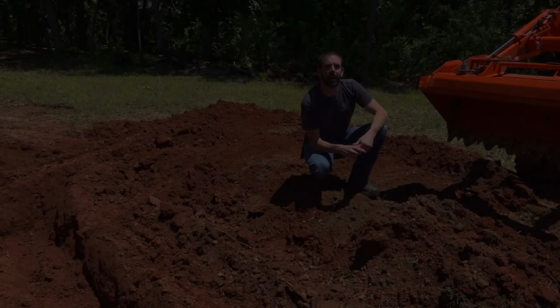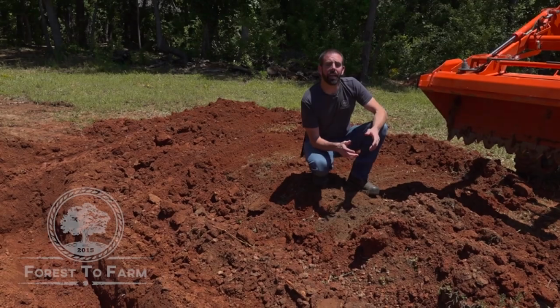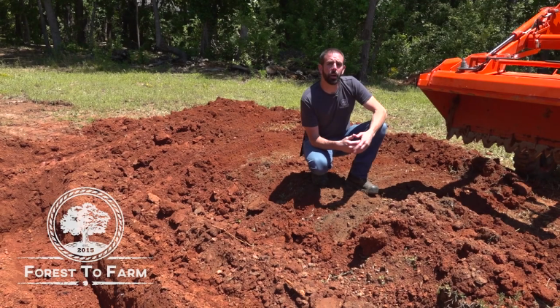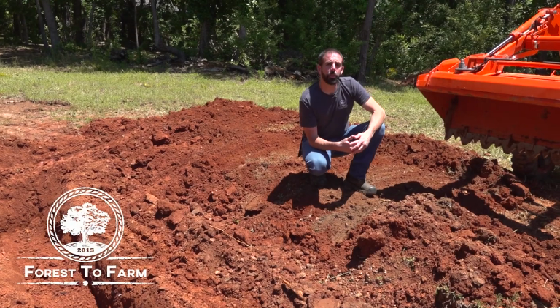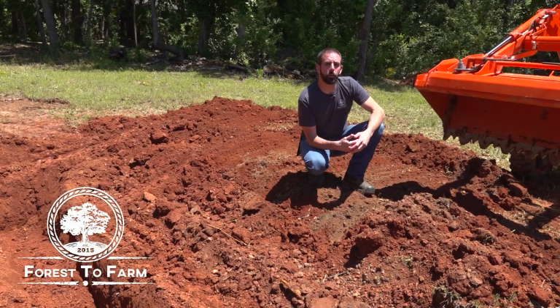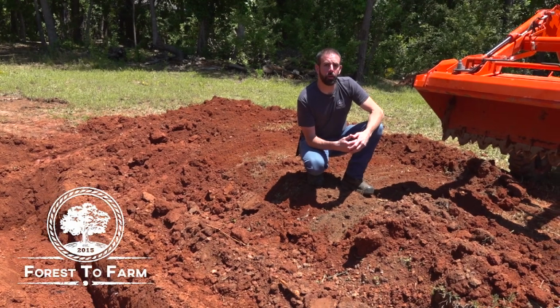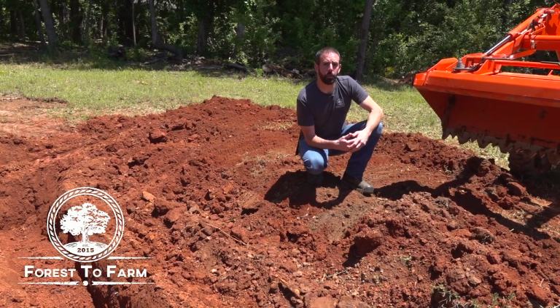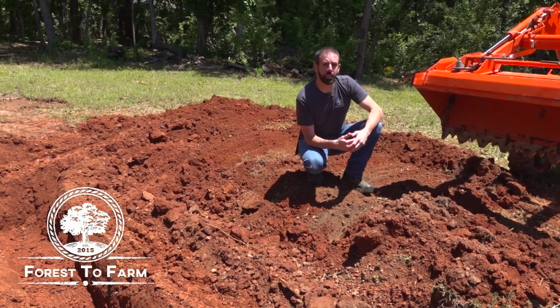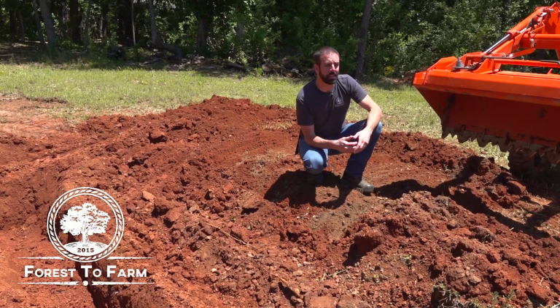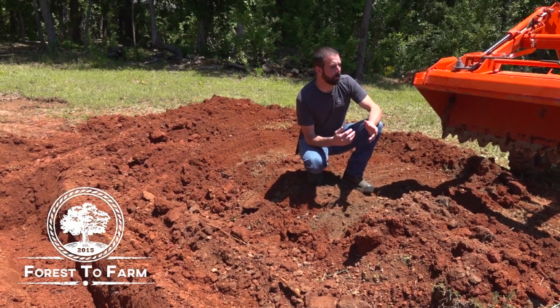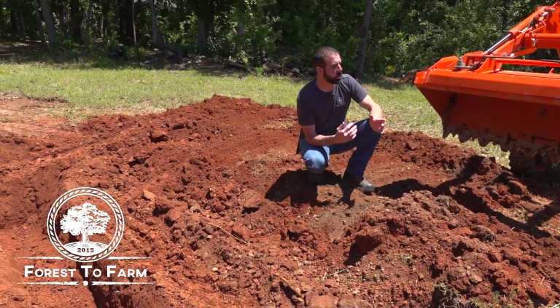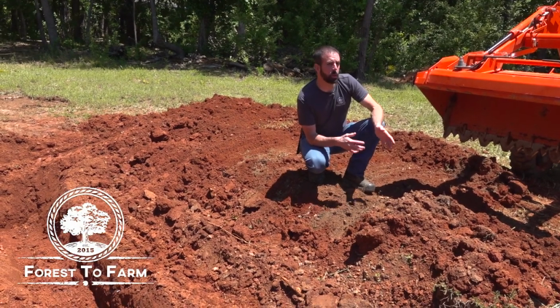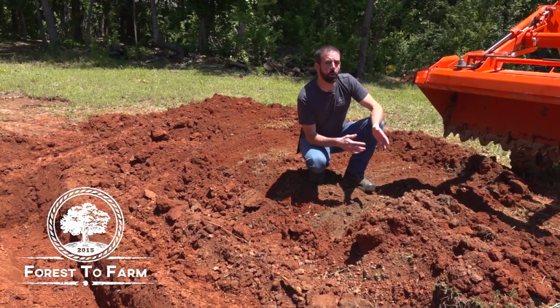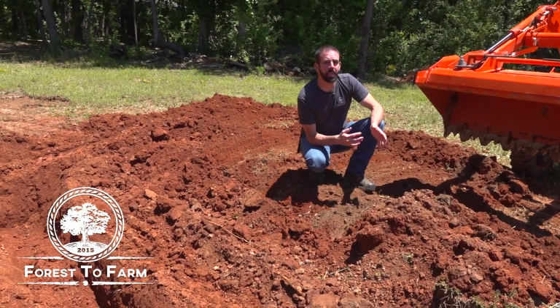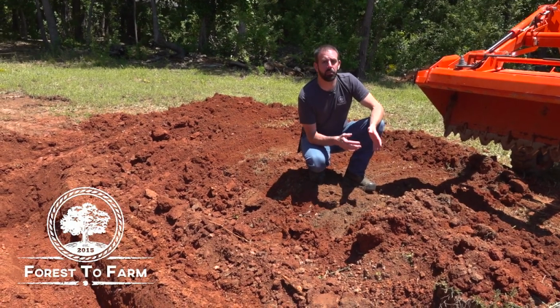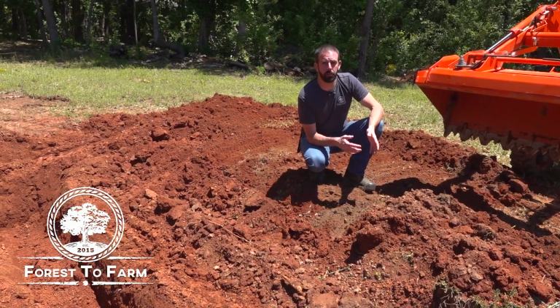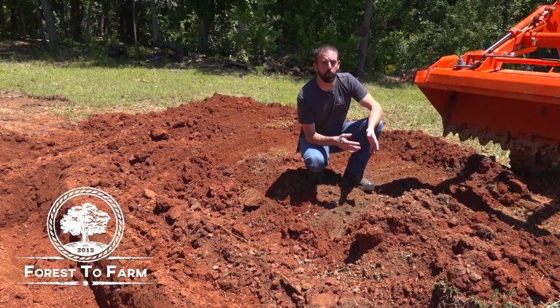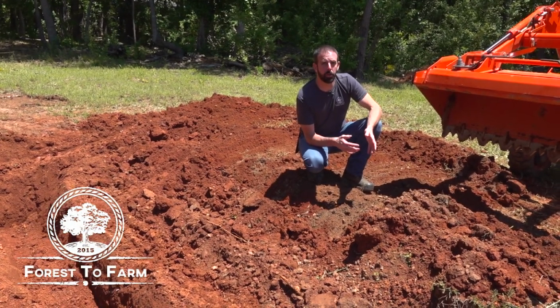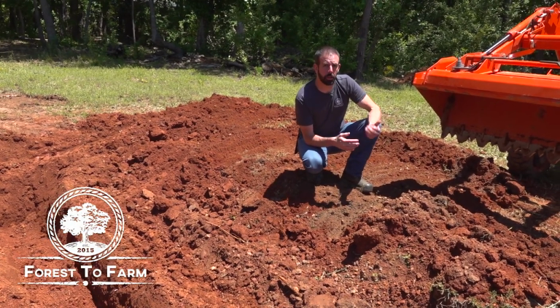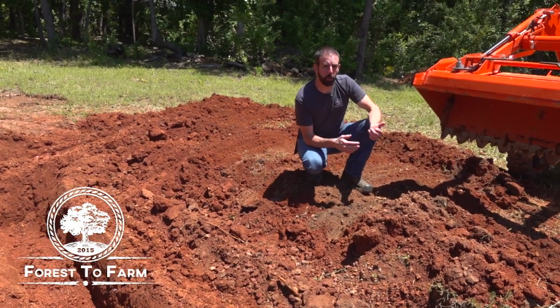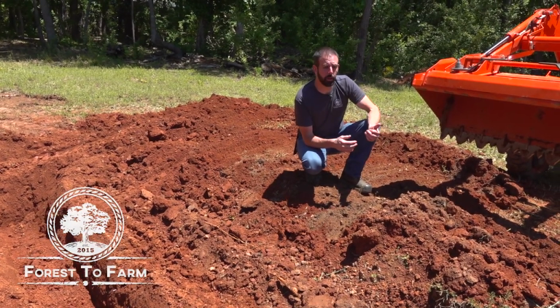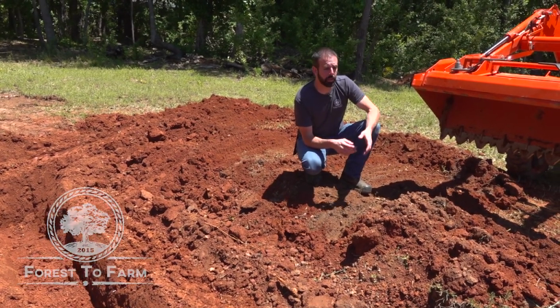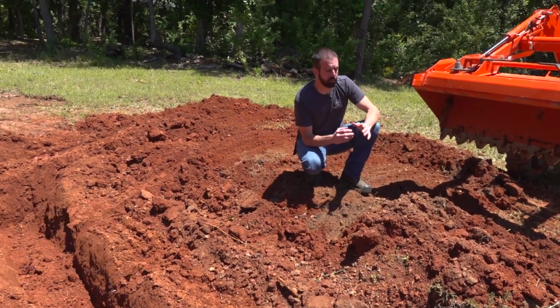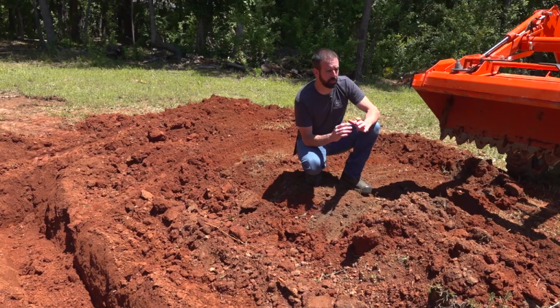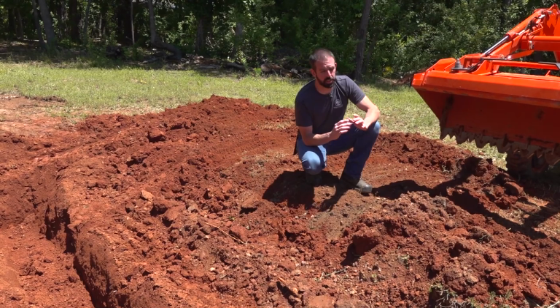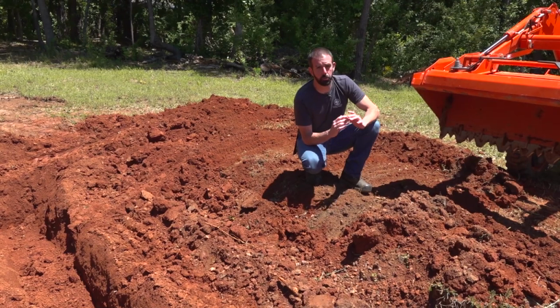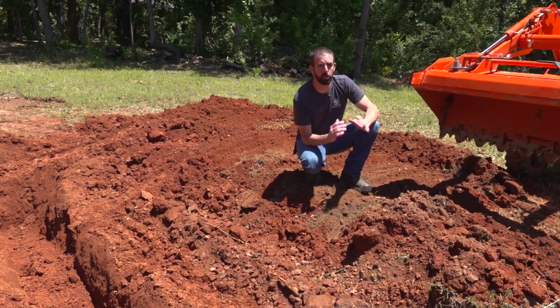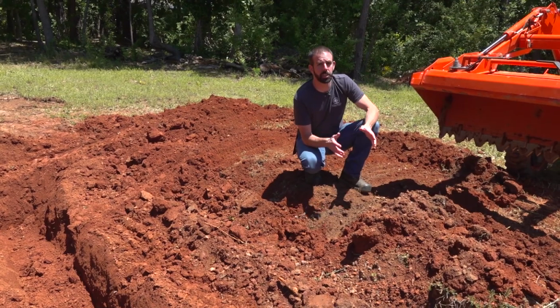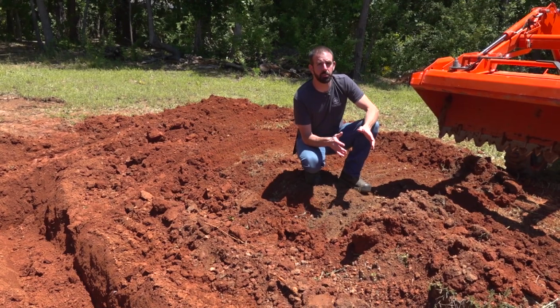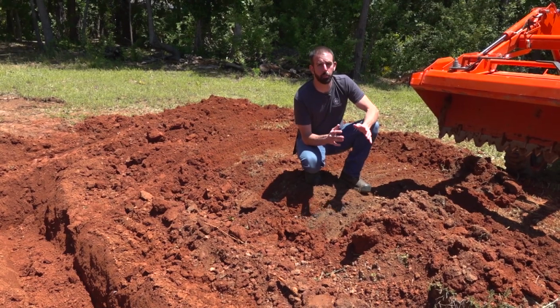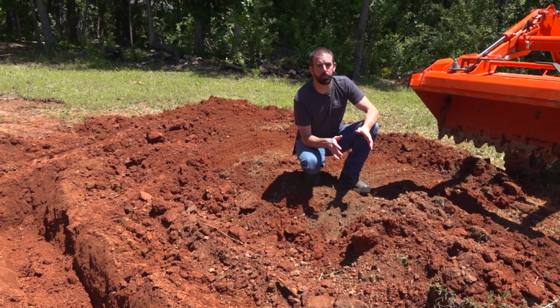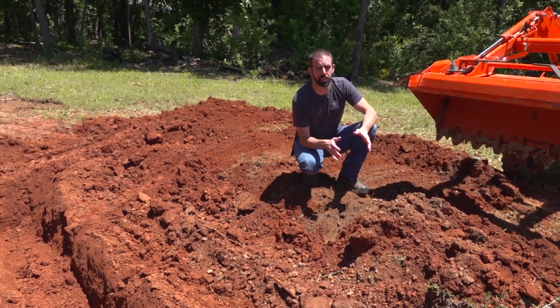Hey guys, Brian here with the Forest to Farm Project. Today I'm going to show you one of the many uses of the float function on the loader bucket. This makes this job so much easier and more efficient.